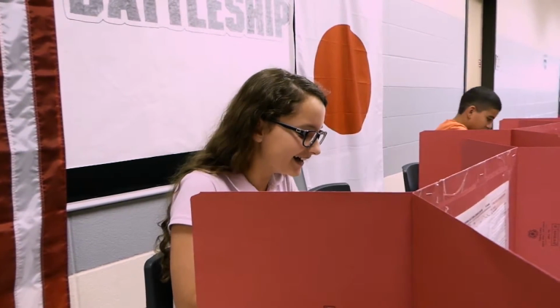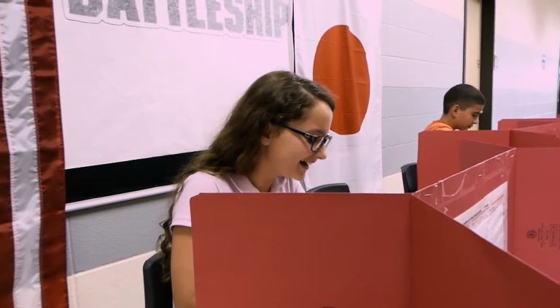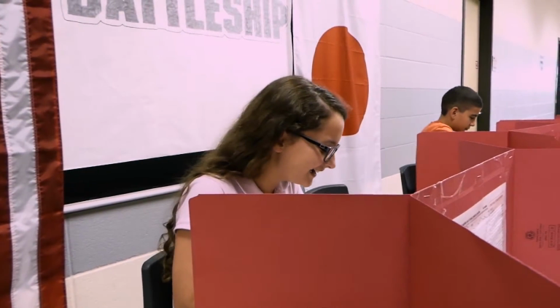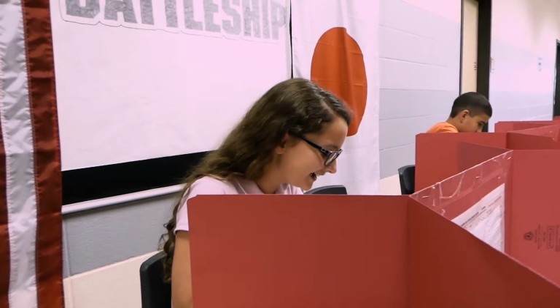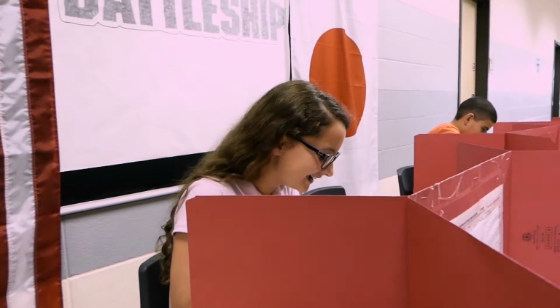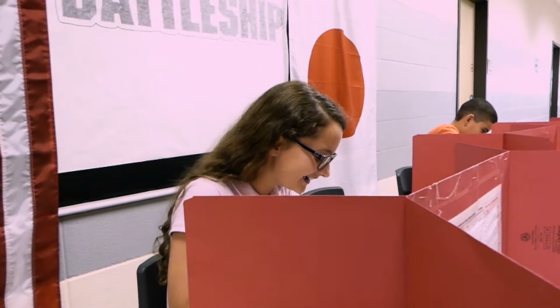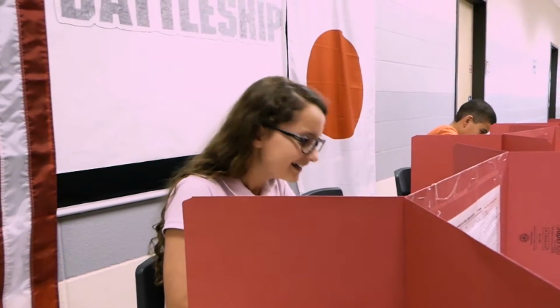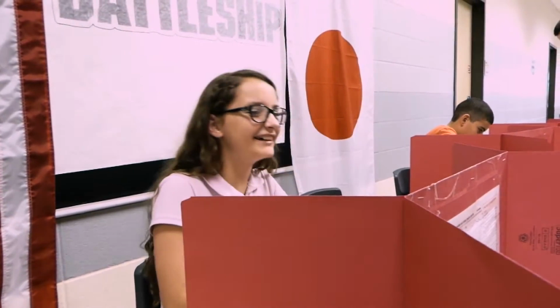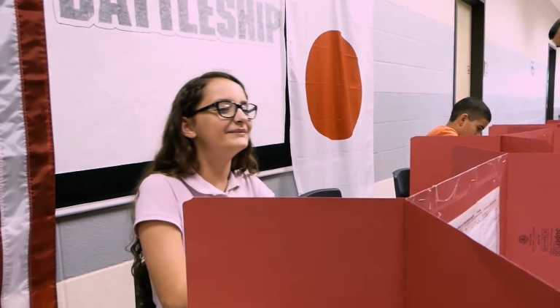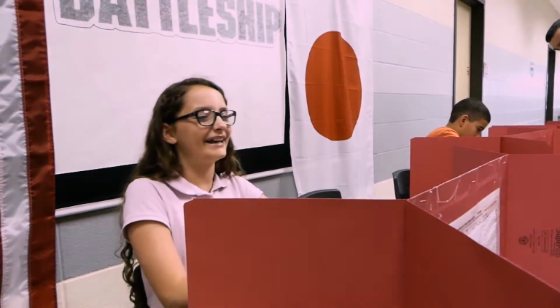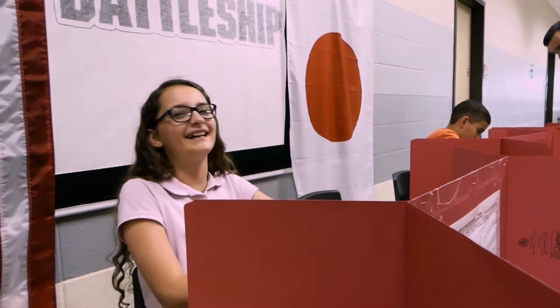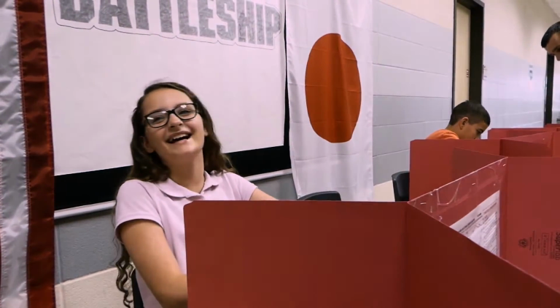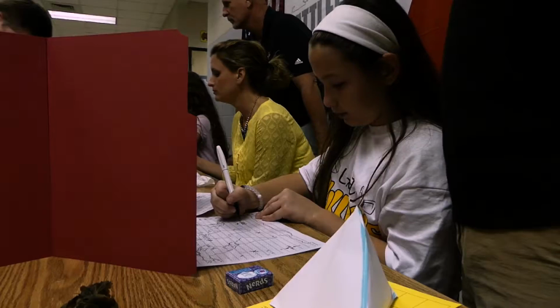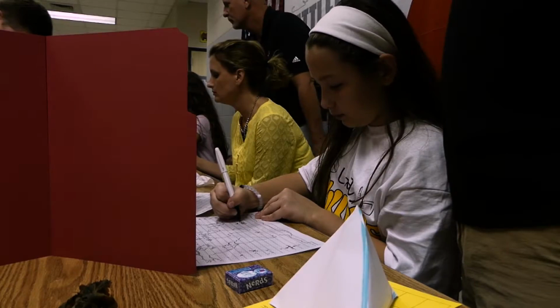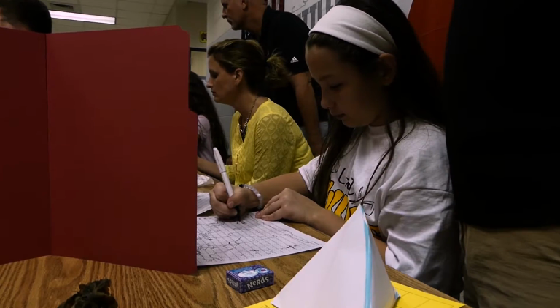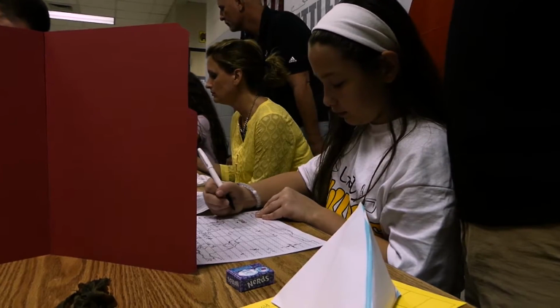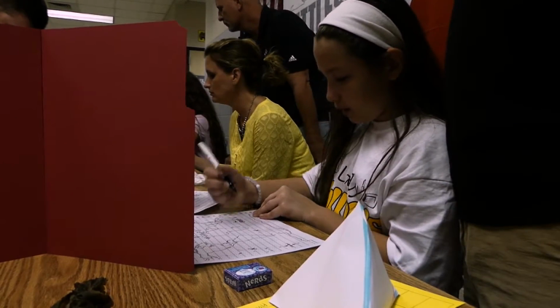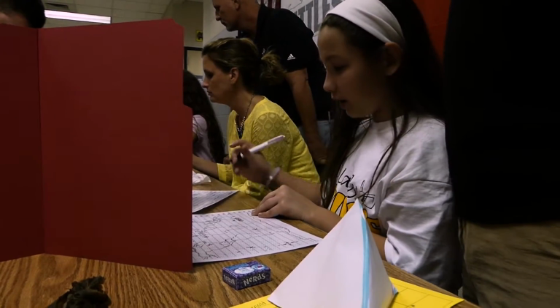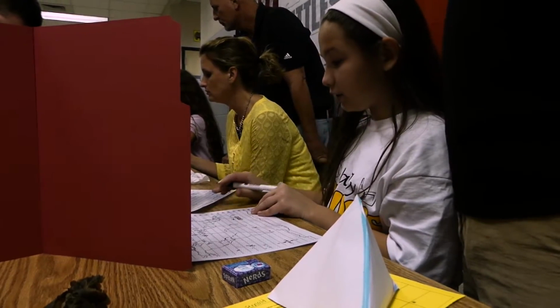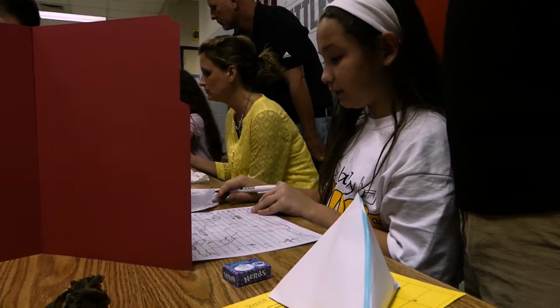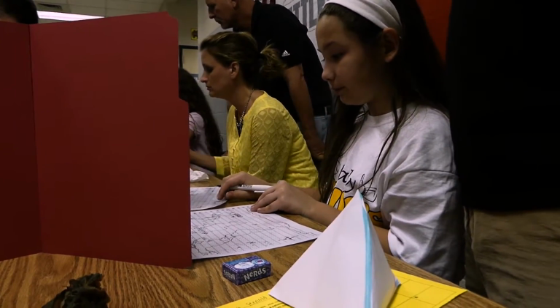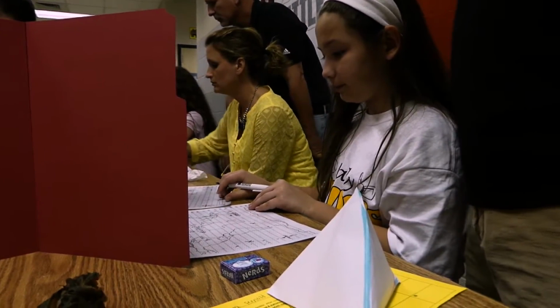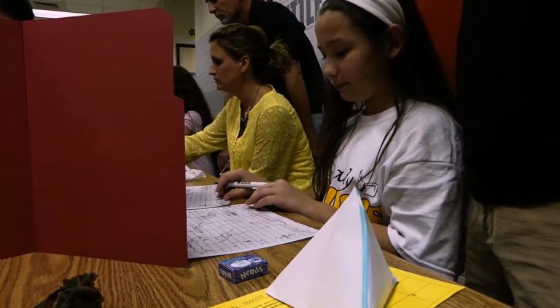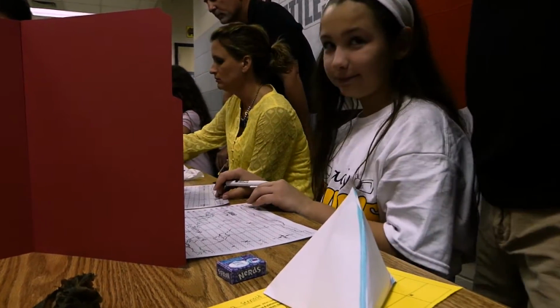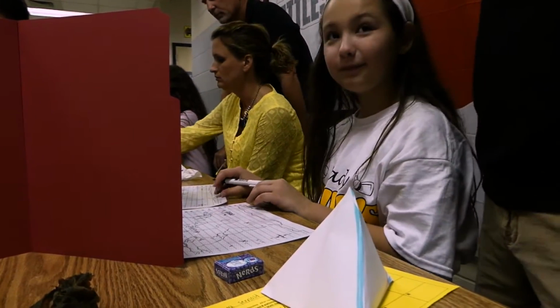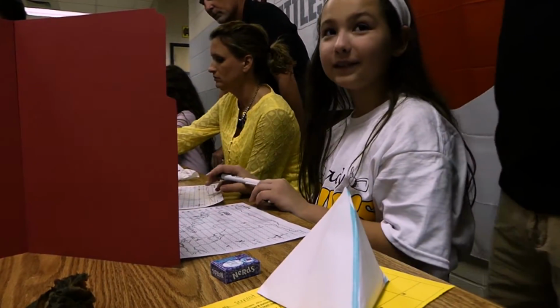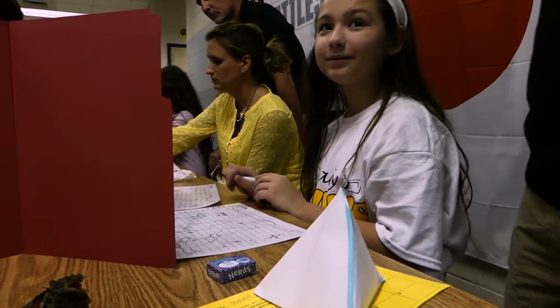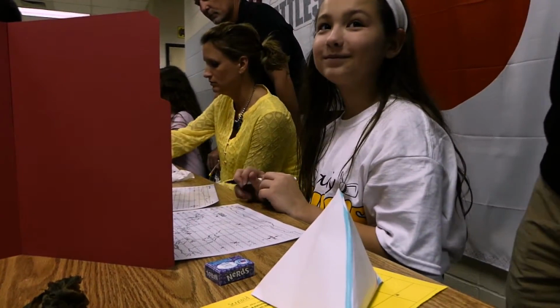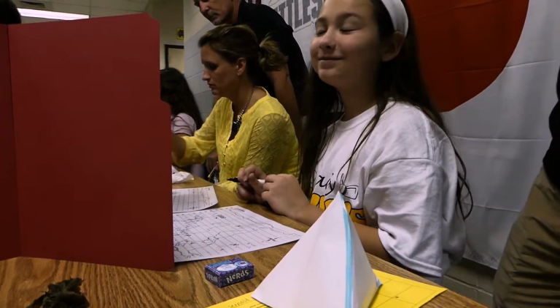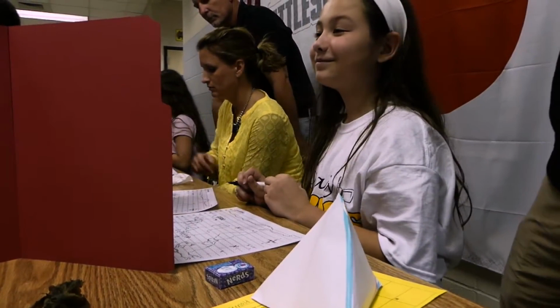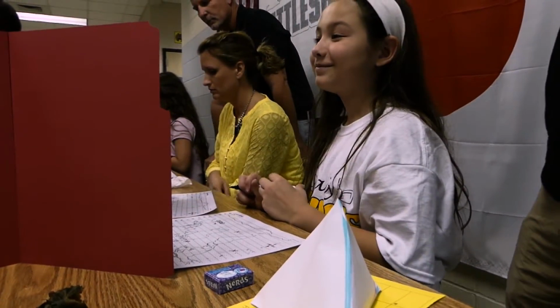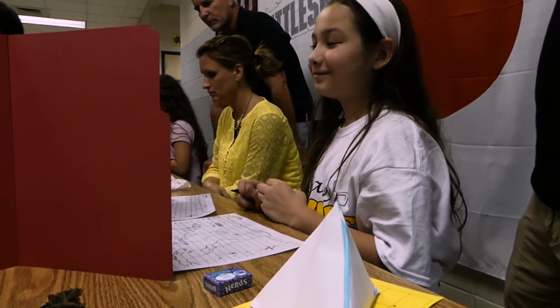Okay, my turn. Who's winning? Are you winning? No, no, no. Thank you.